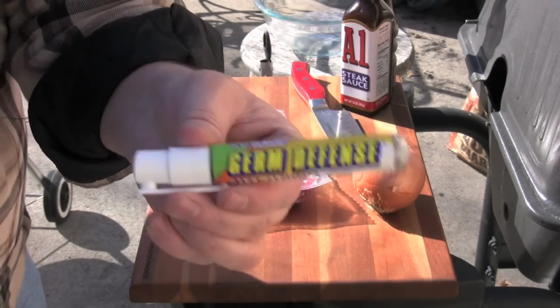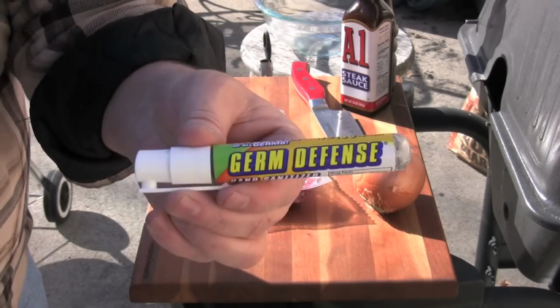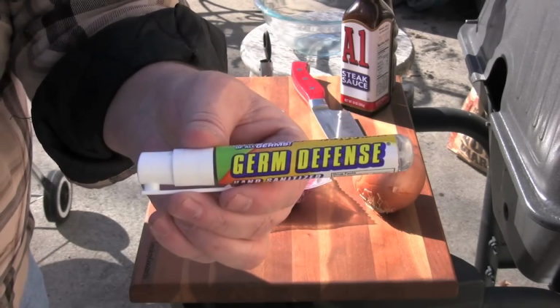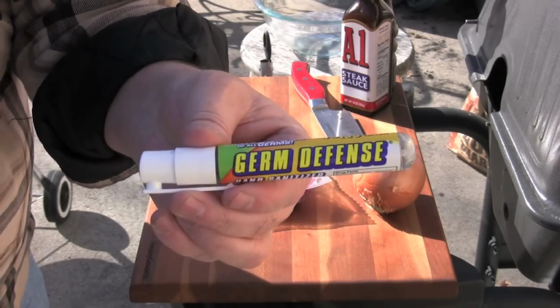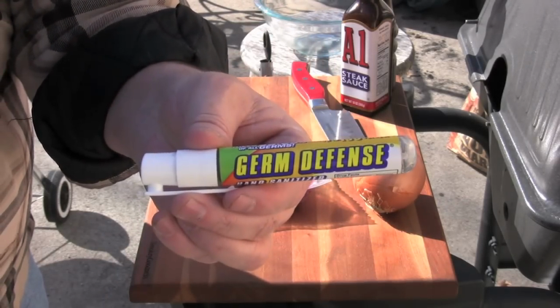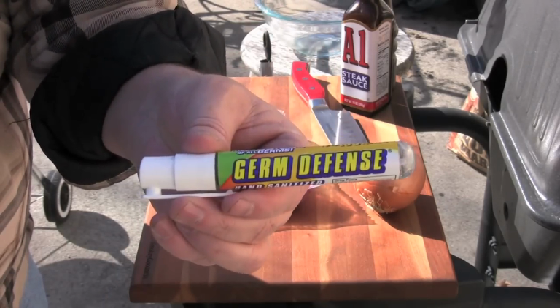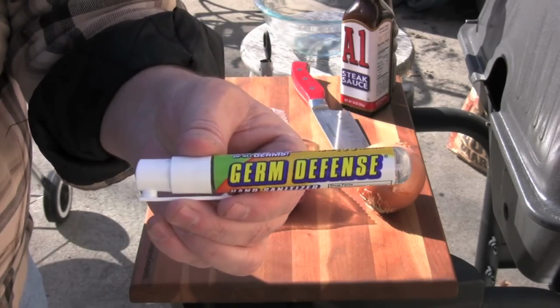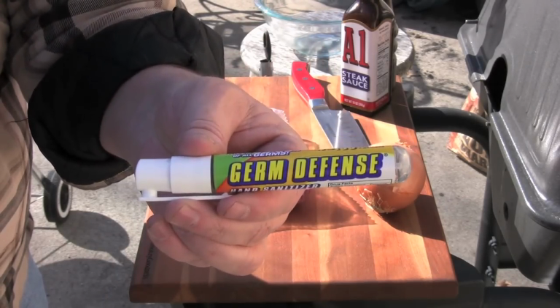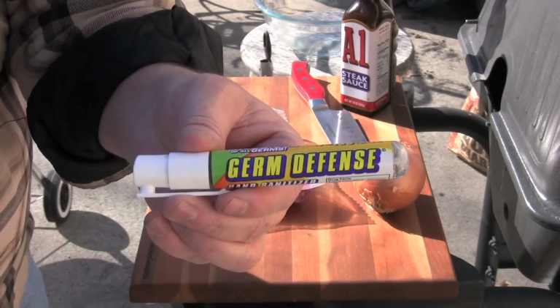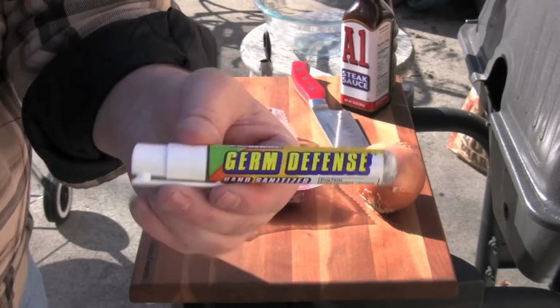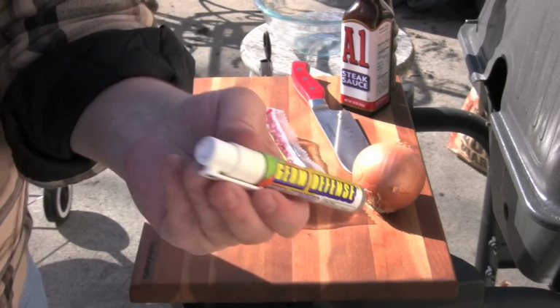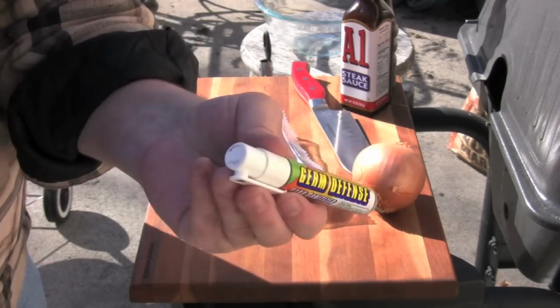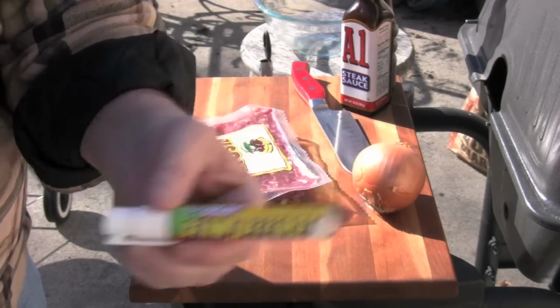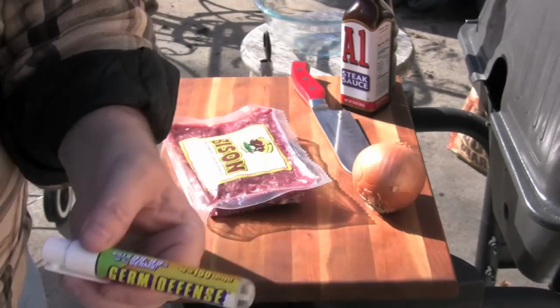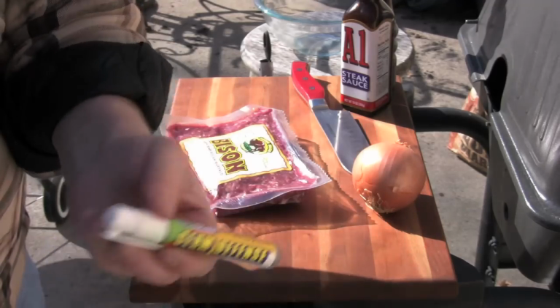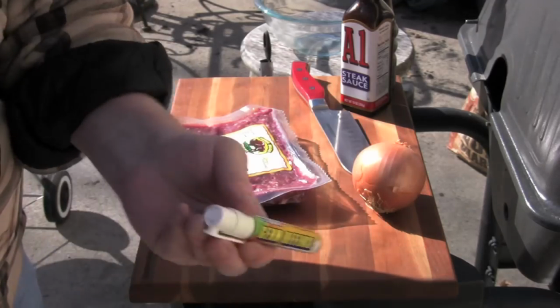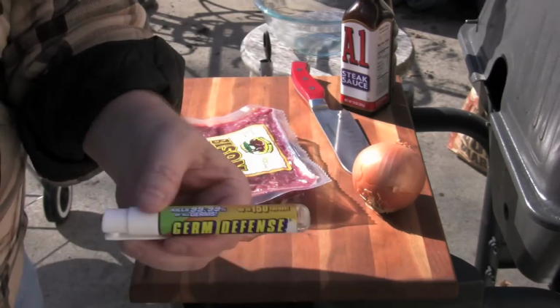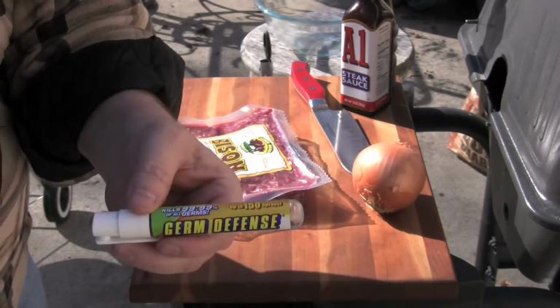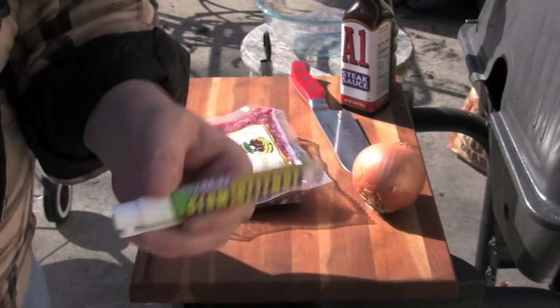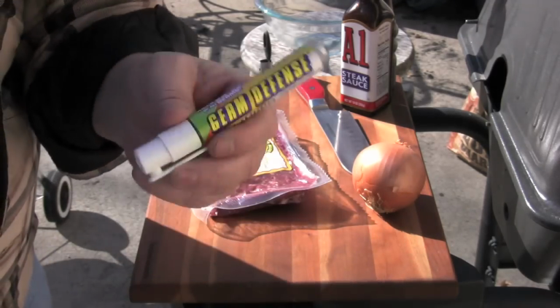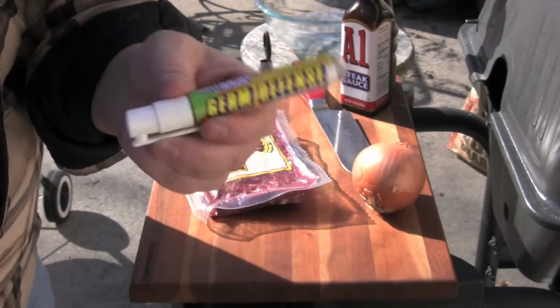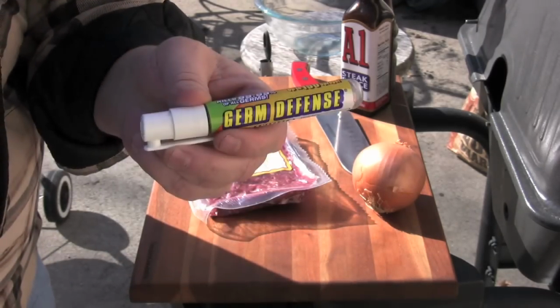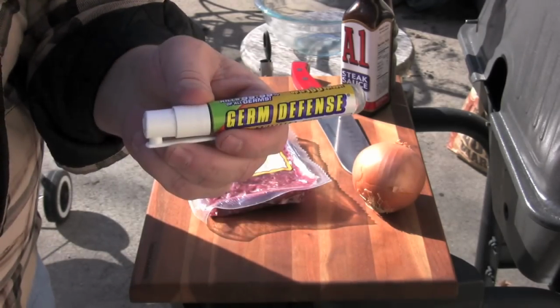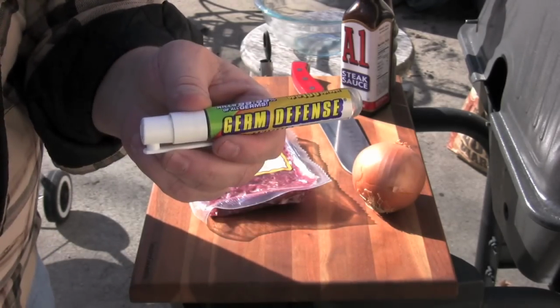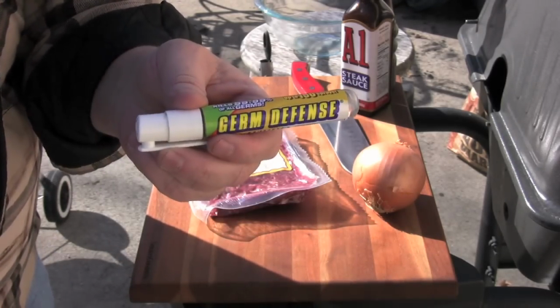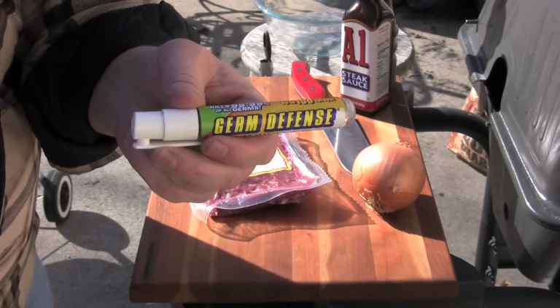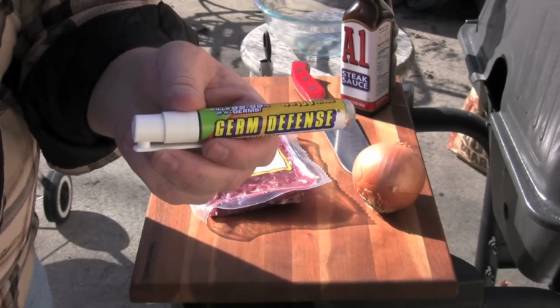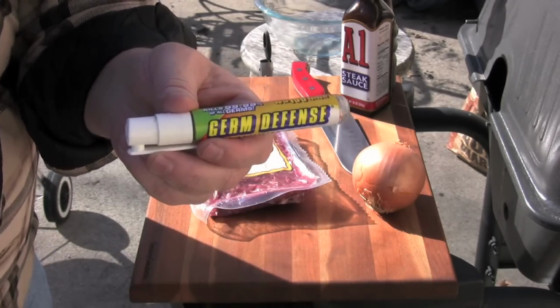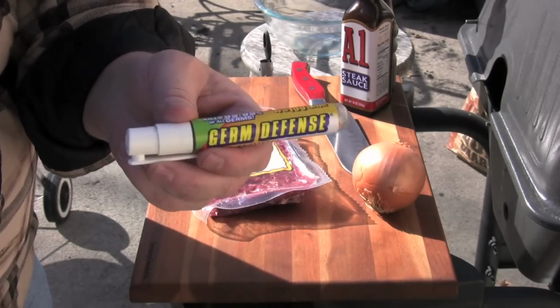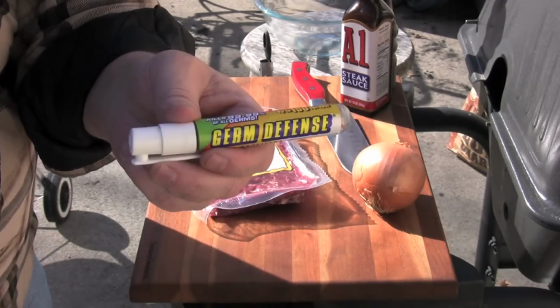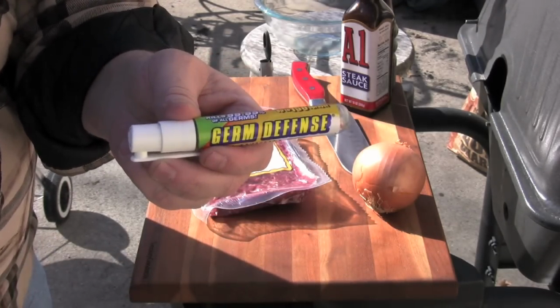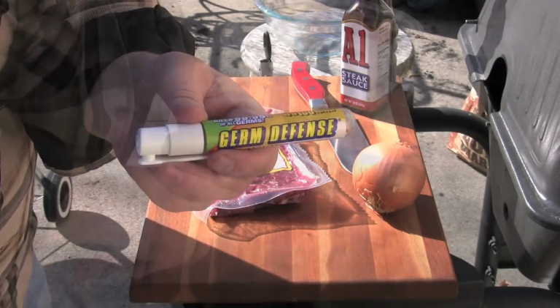This is hand sanitizer. Raw meat, cutting board — you want to be as clean as possible.